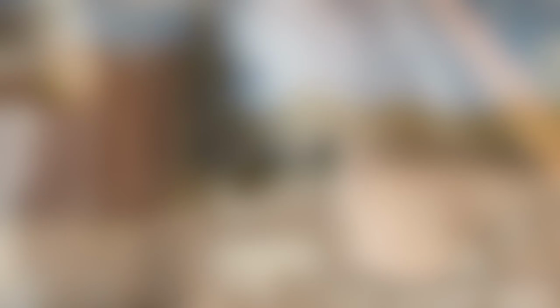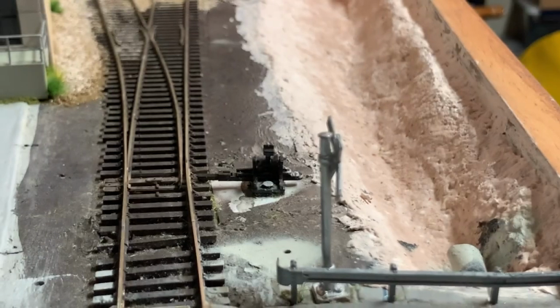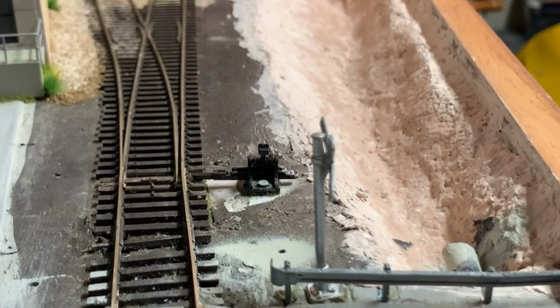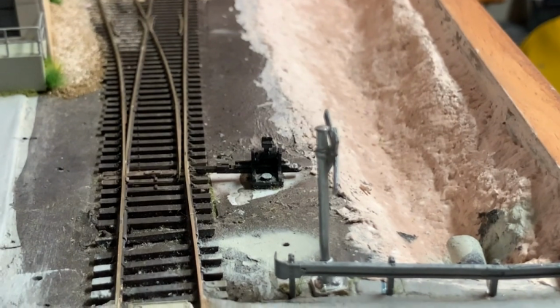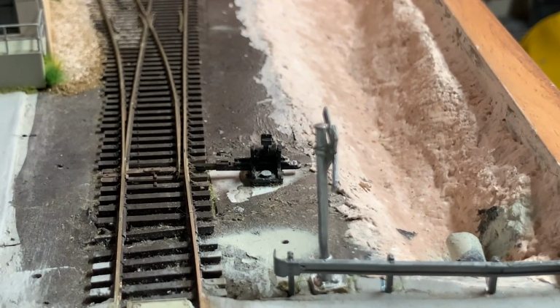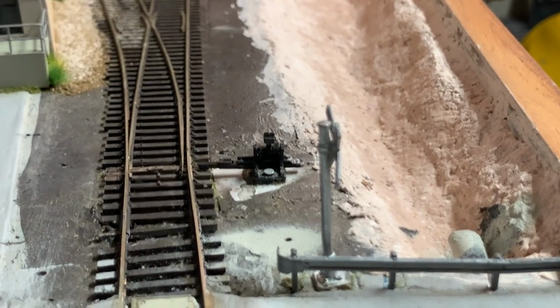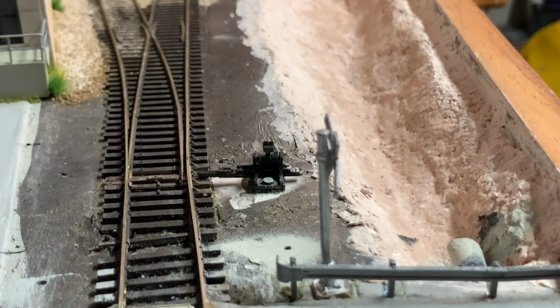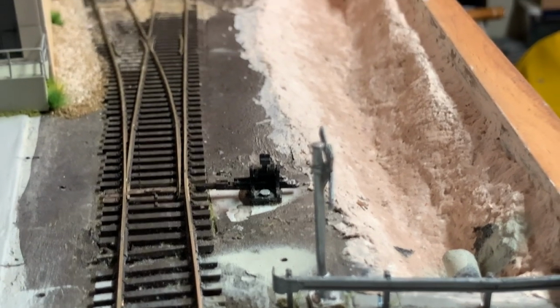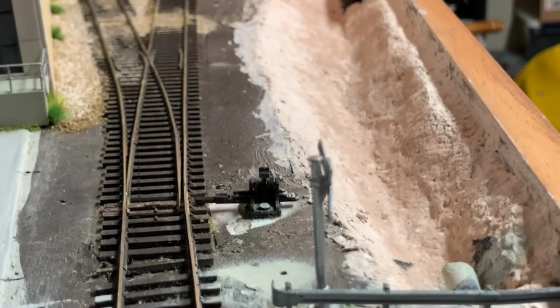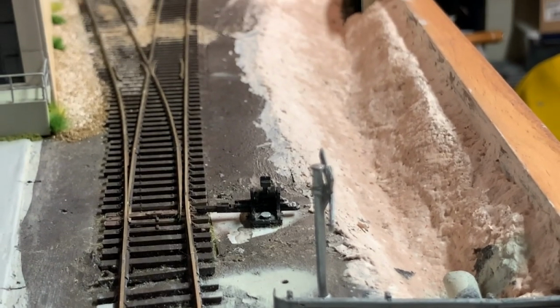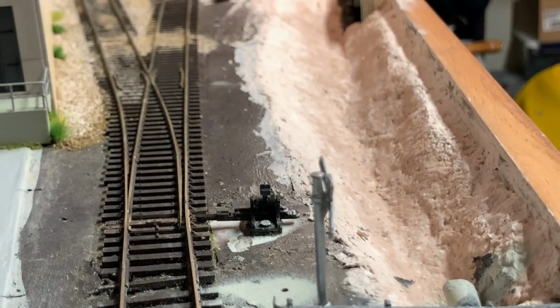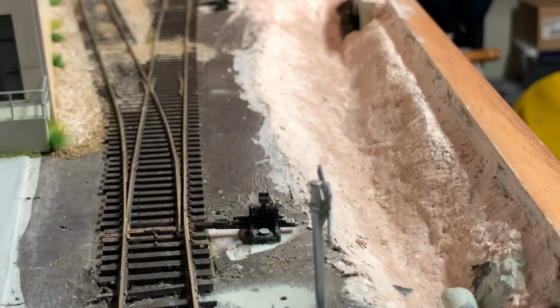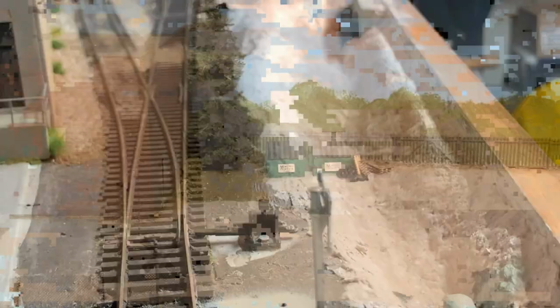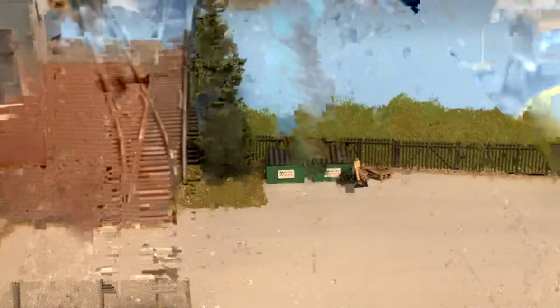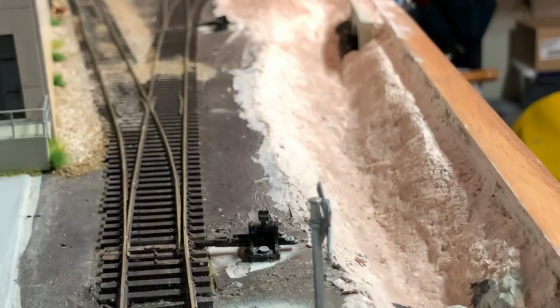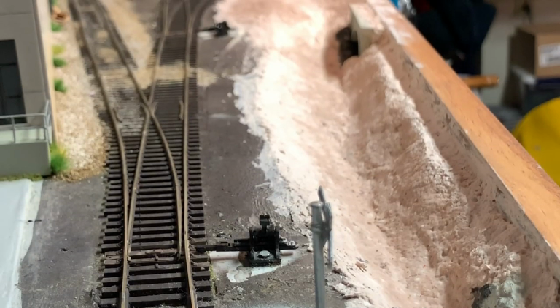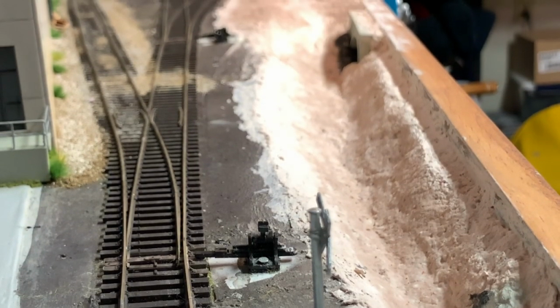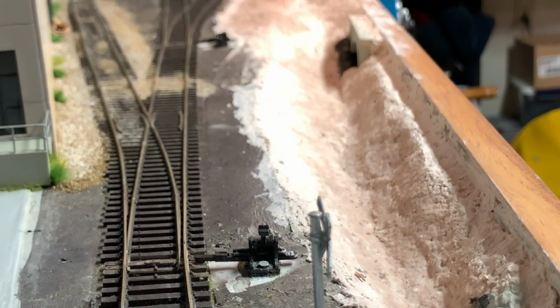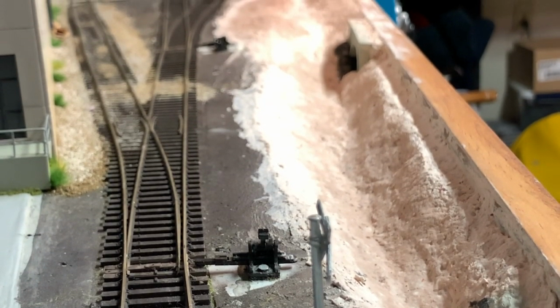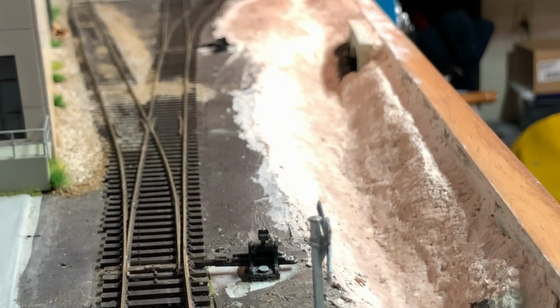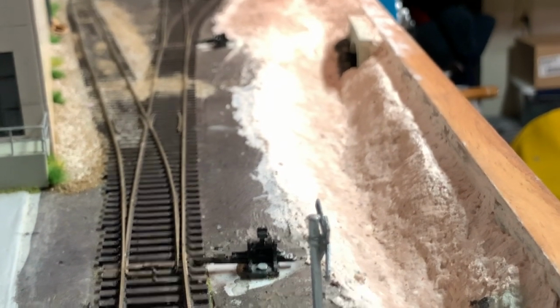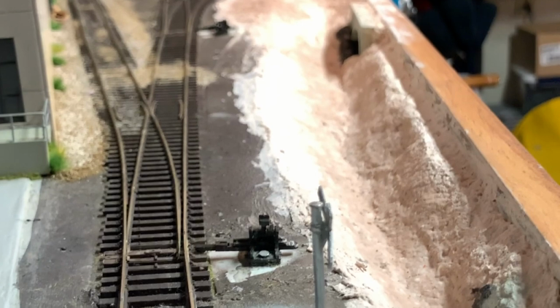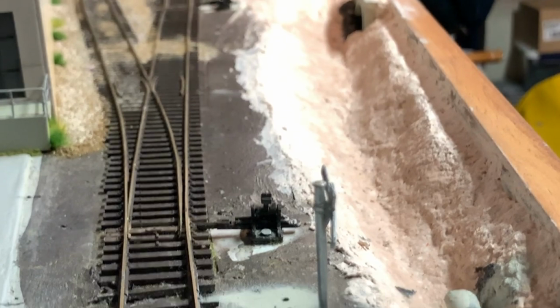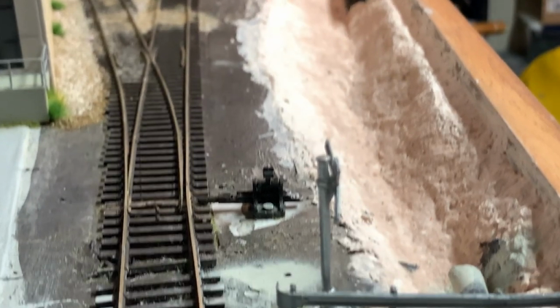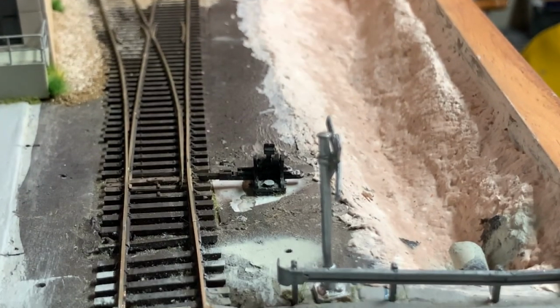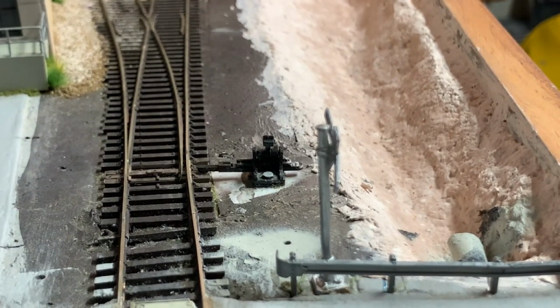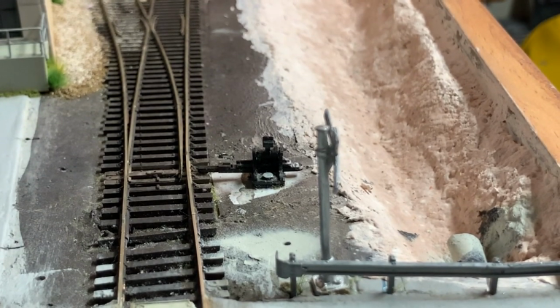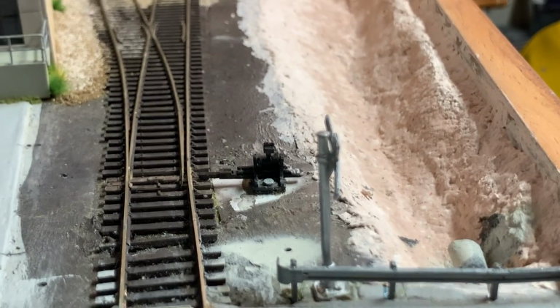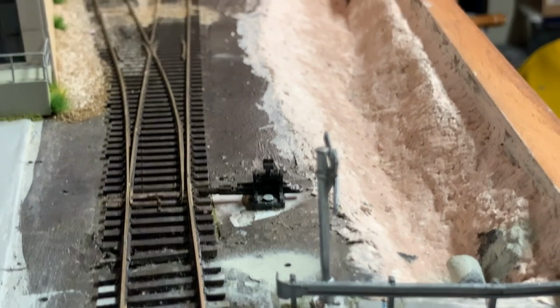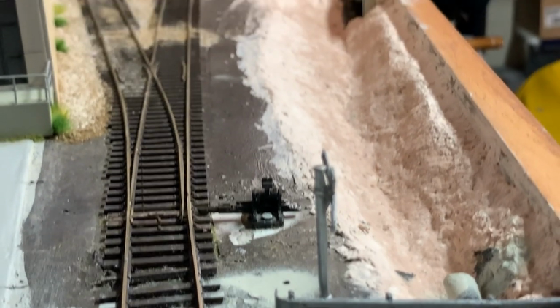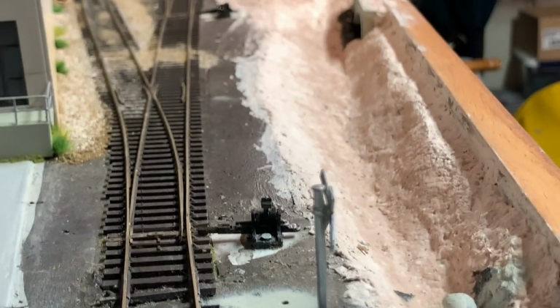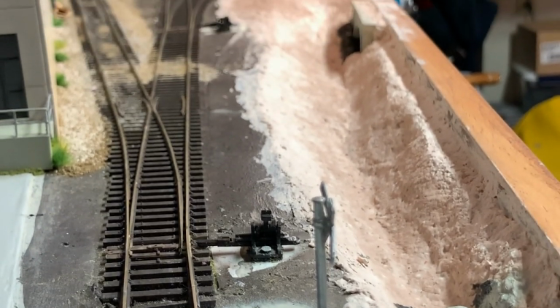Up front I did go ahead and finish carving out the rest of the drainage ditch, and did get a culvert put in the front end there.